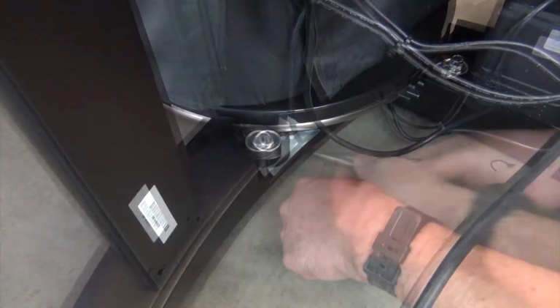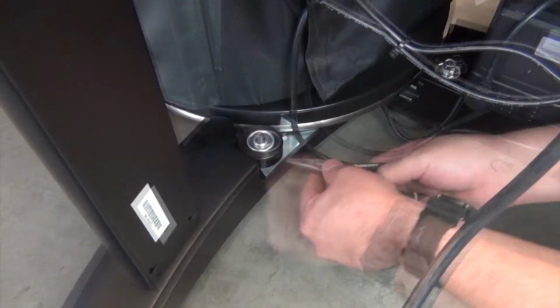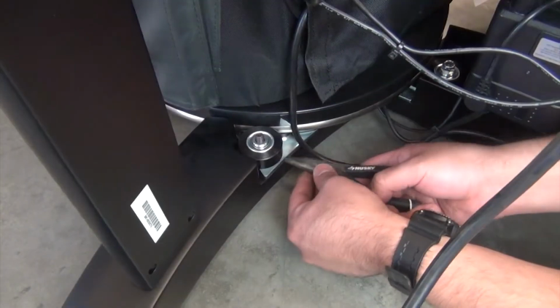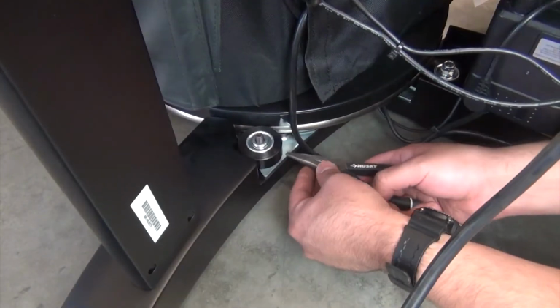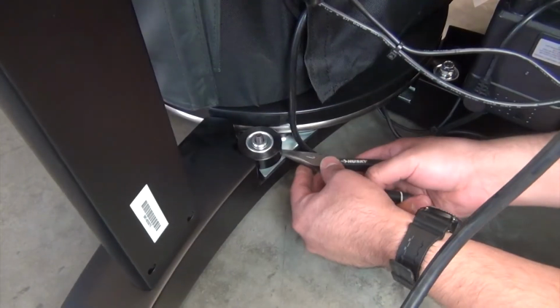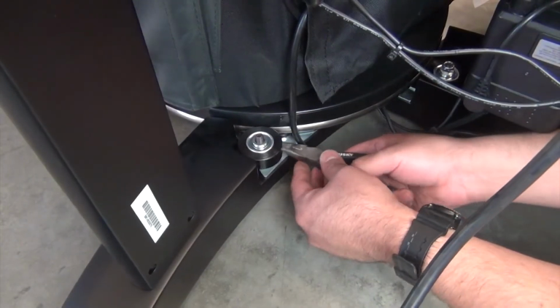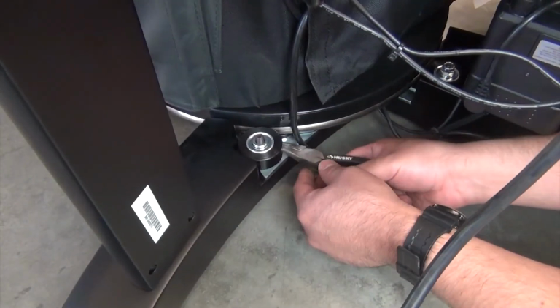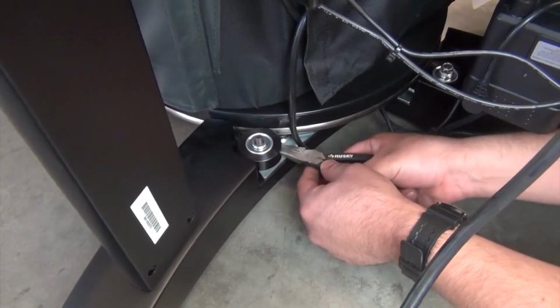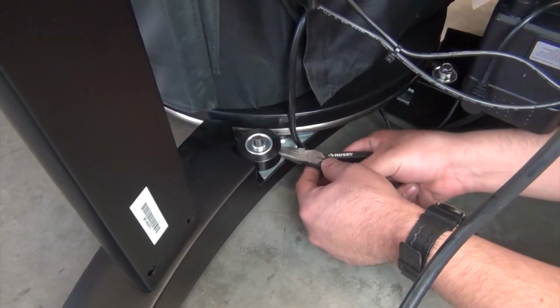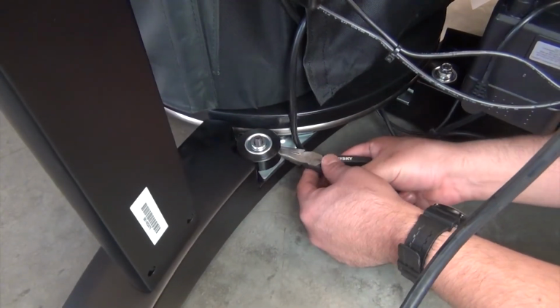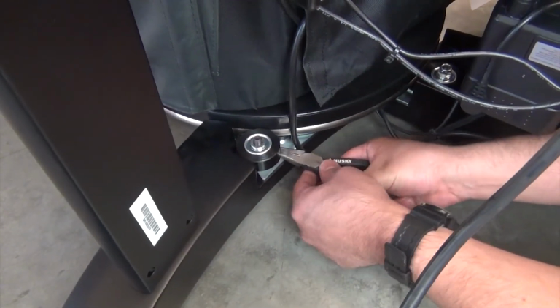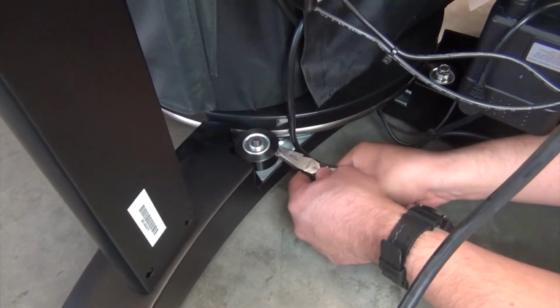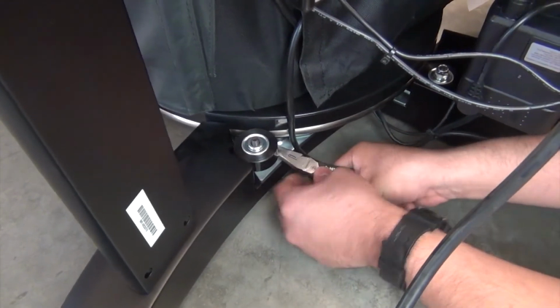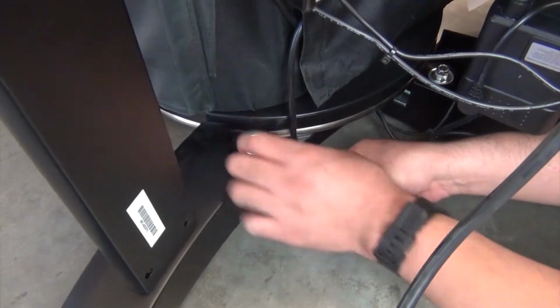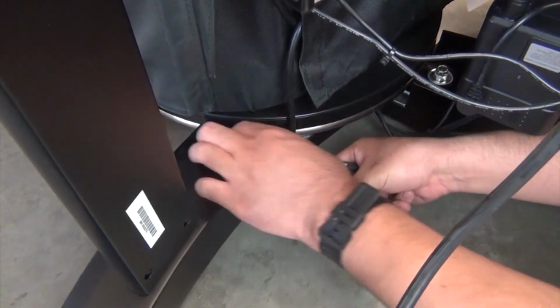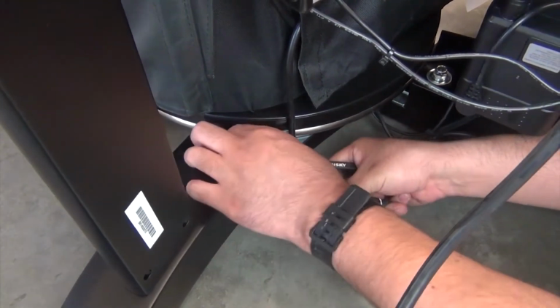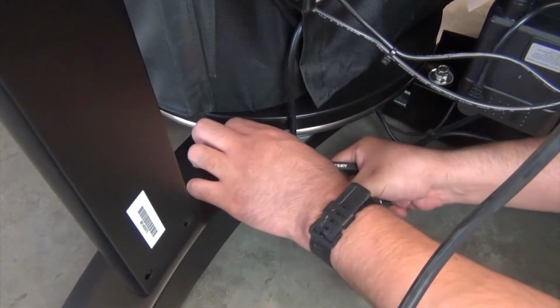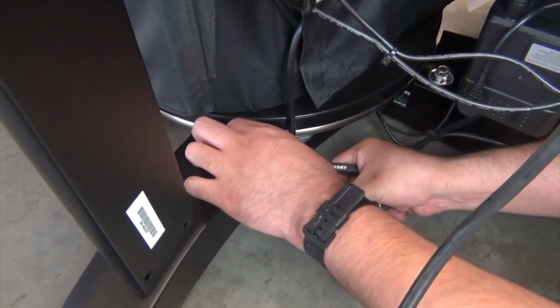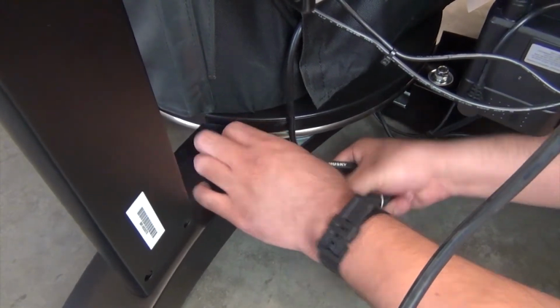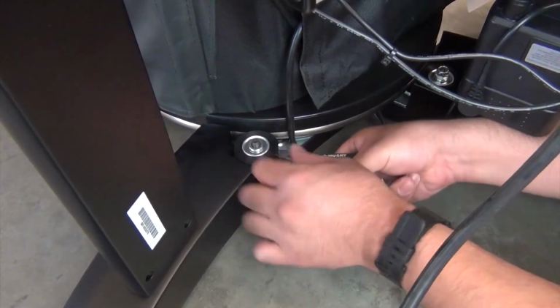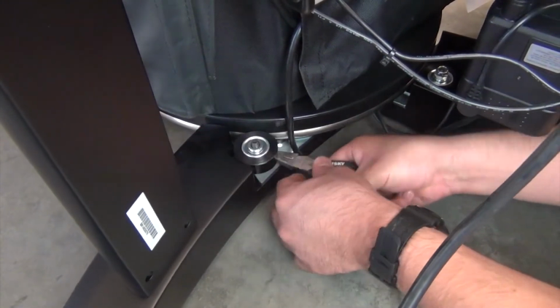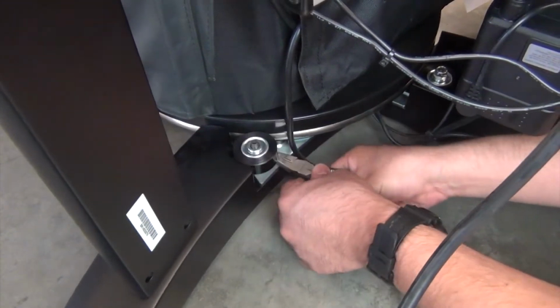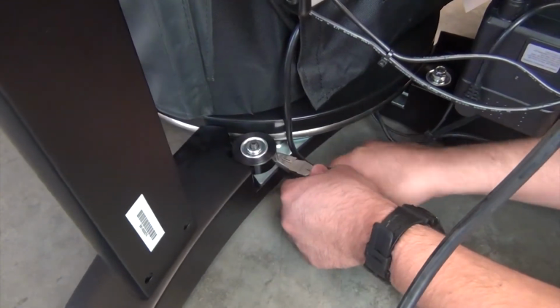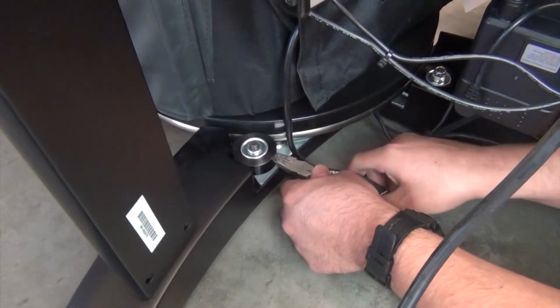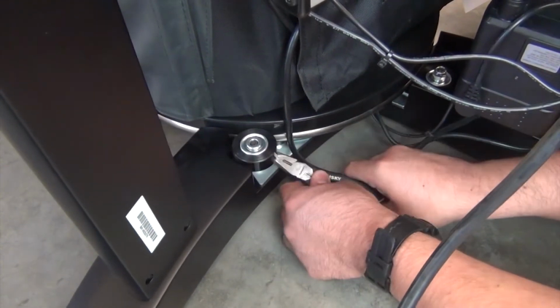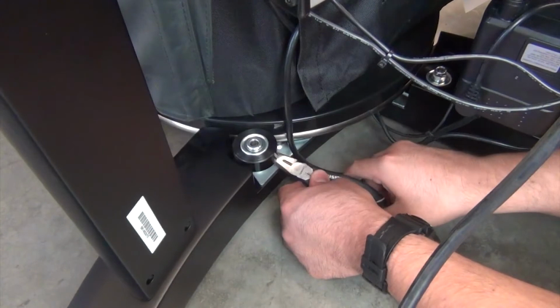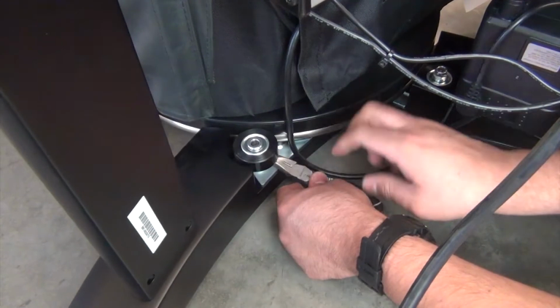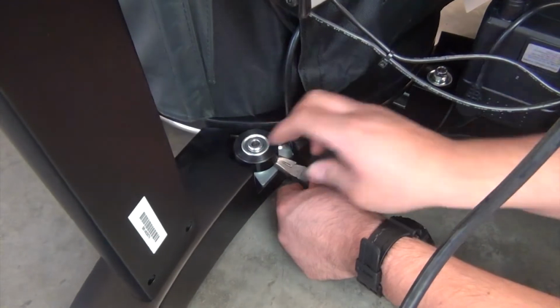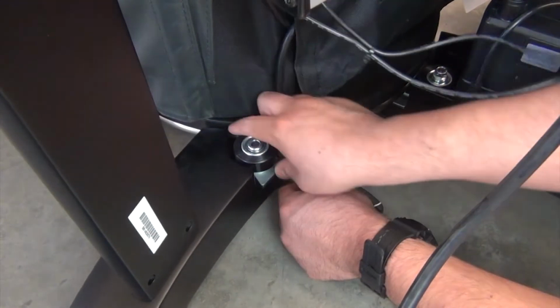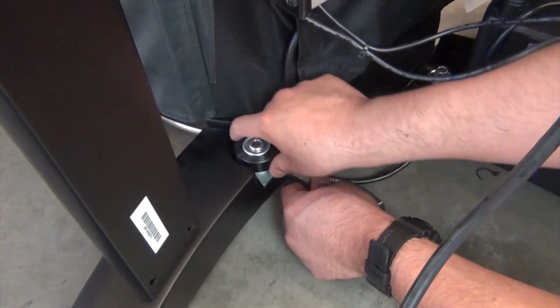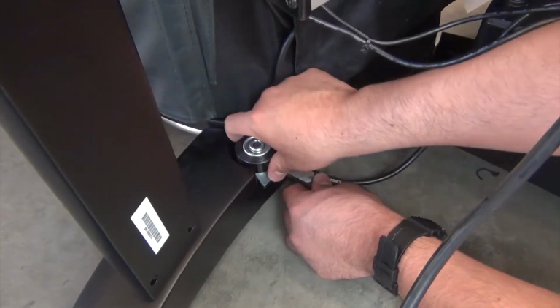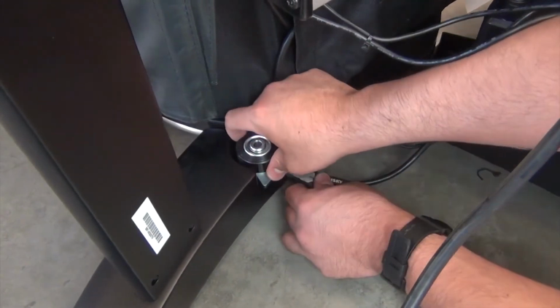Pry the roller off the bolt, then remove it, making sure the washers remain in place on the bolt.